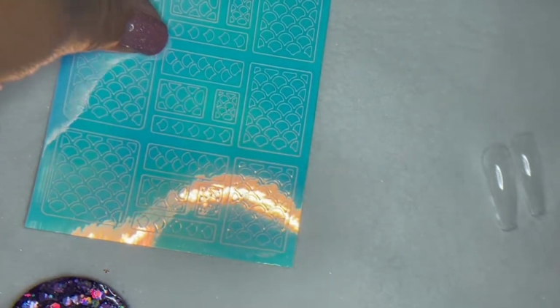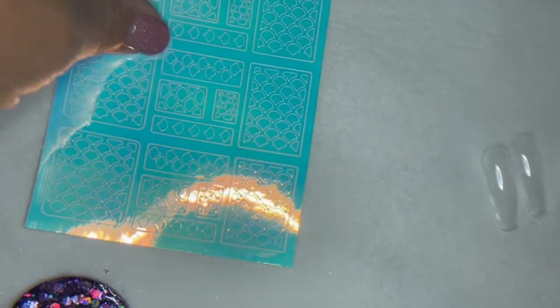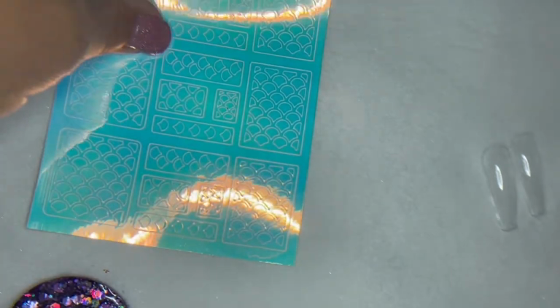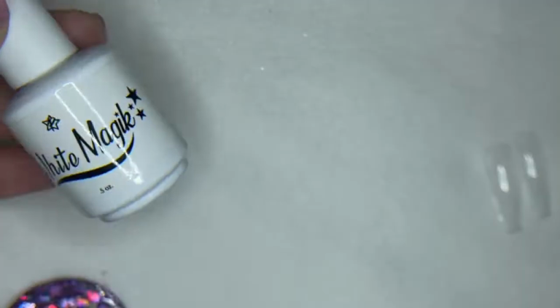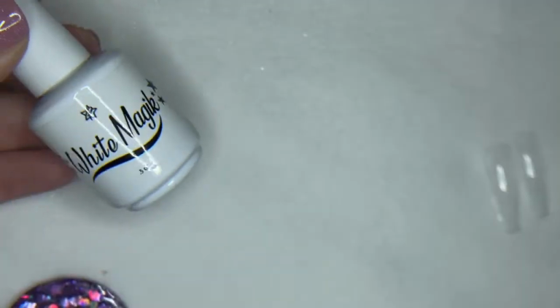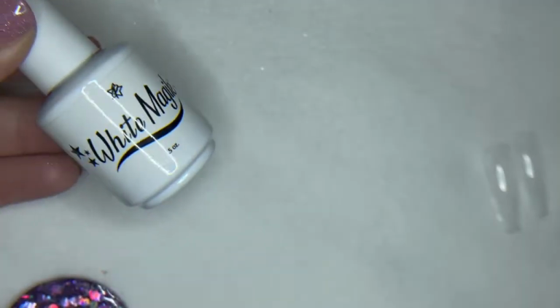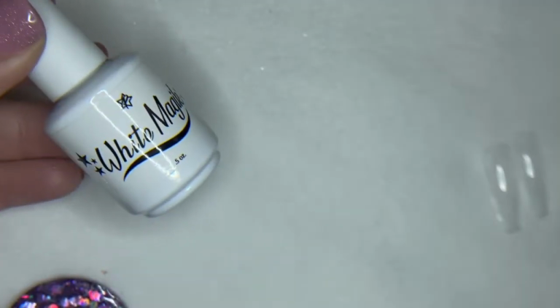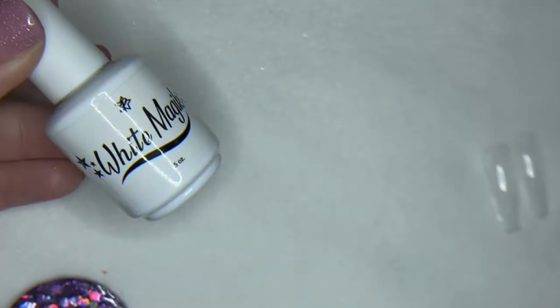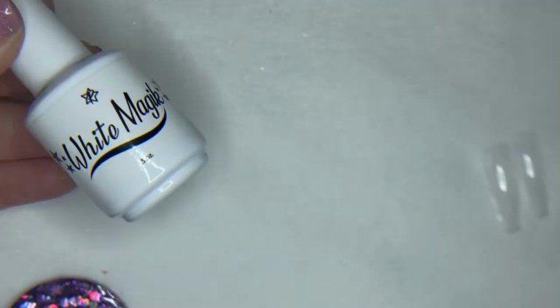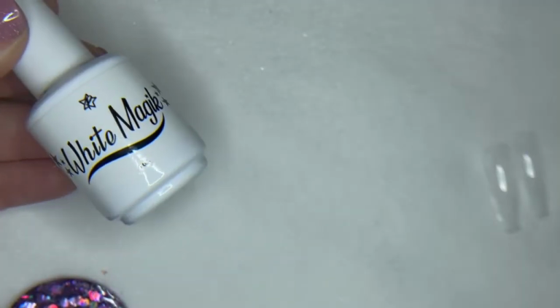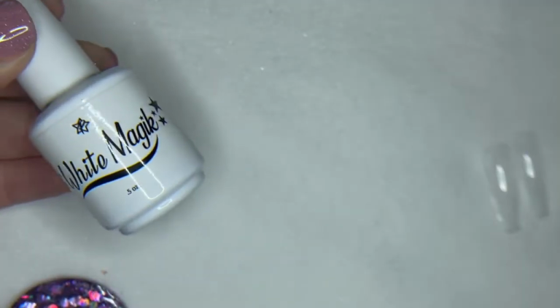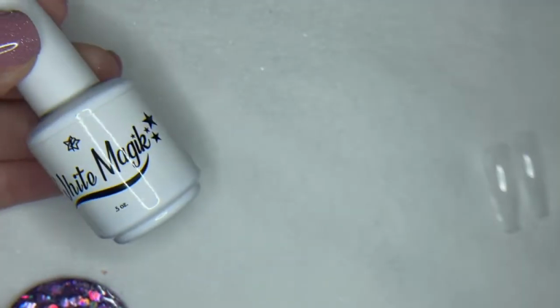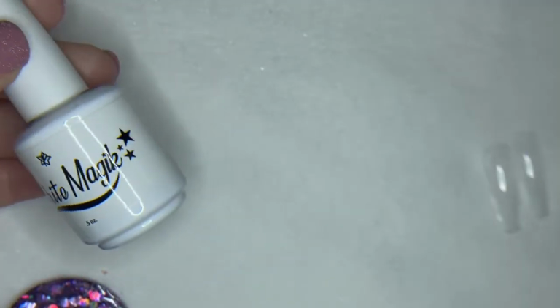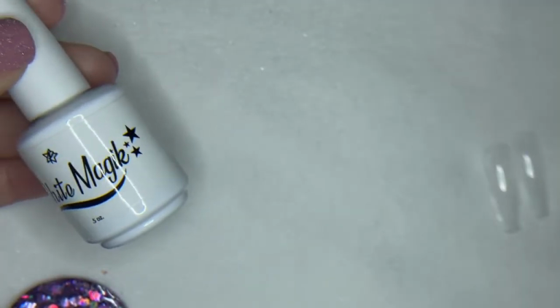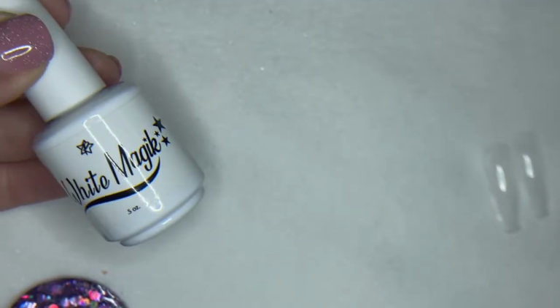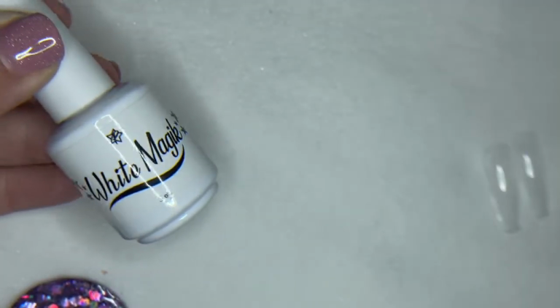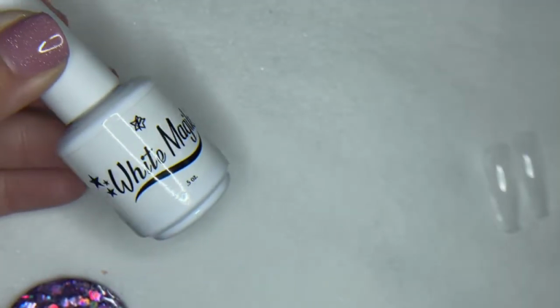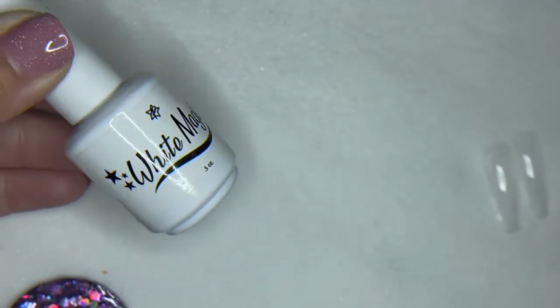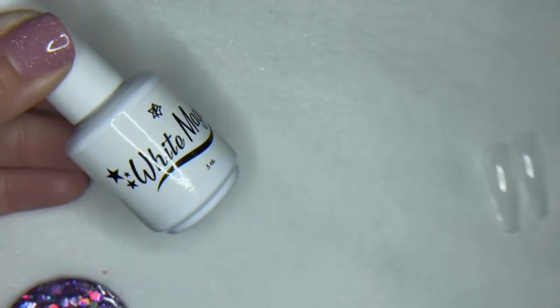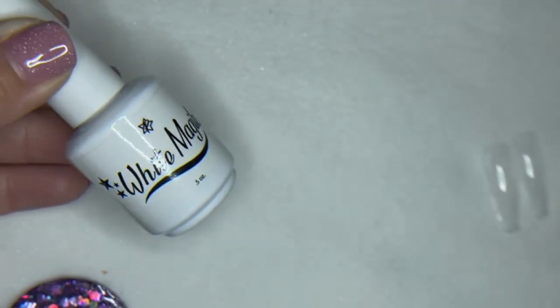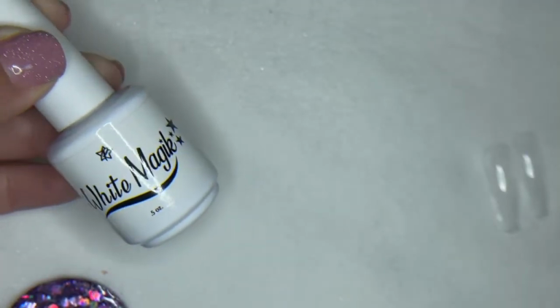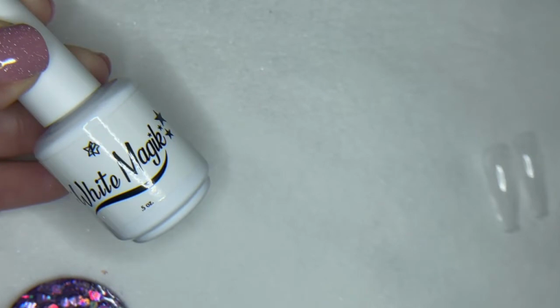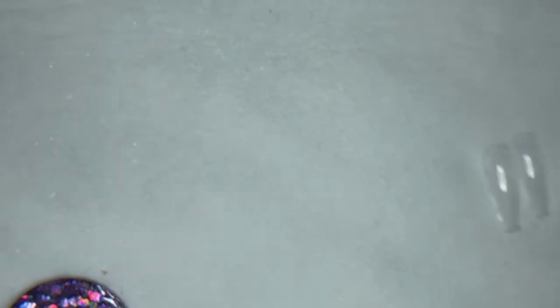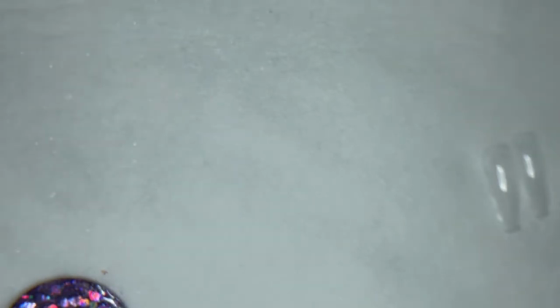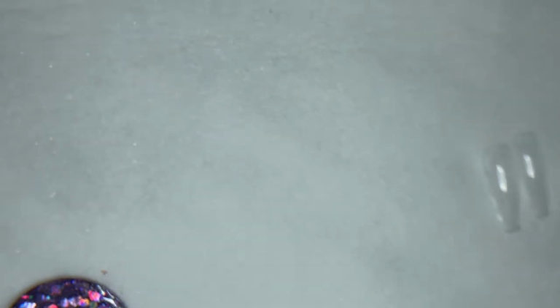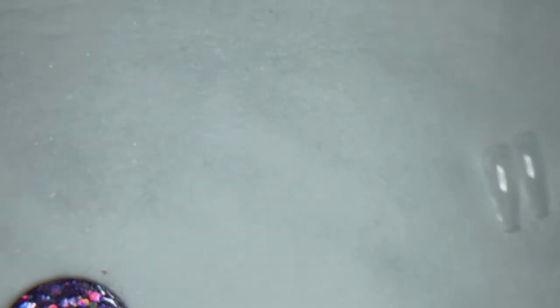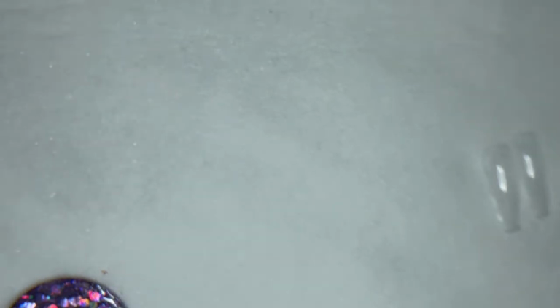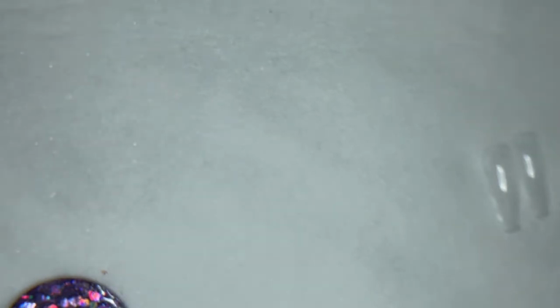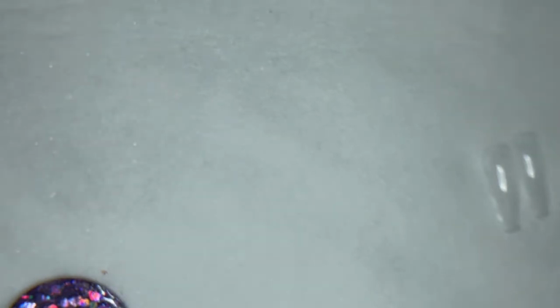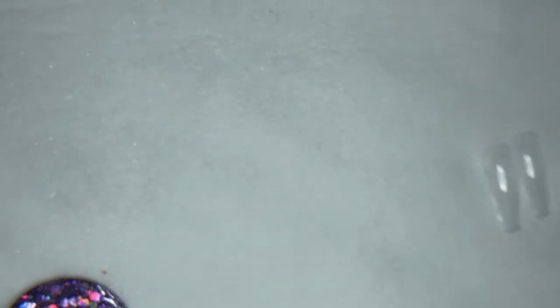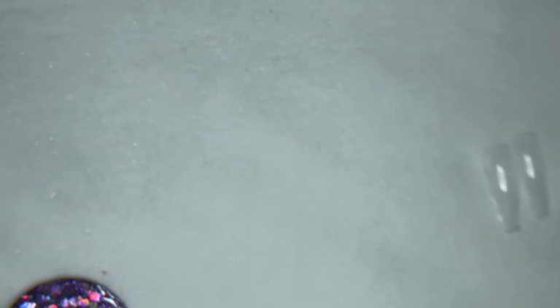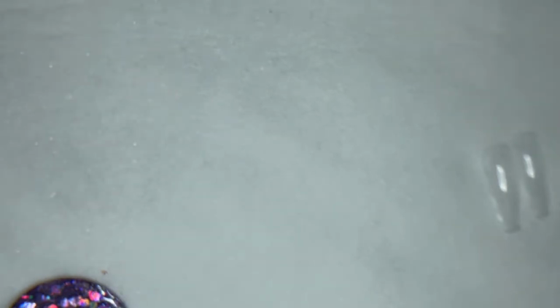Next, we've got our white magic. This is our one-step white, super, super white gel polish.